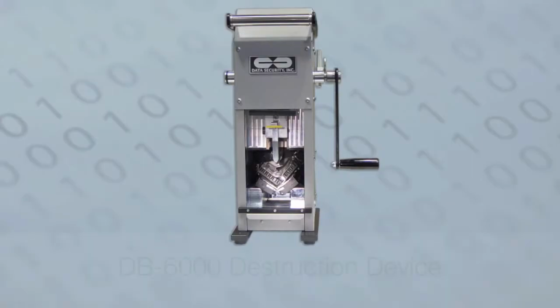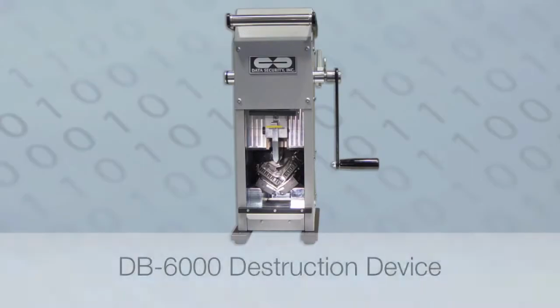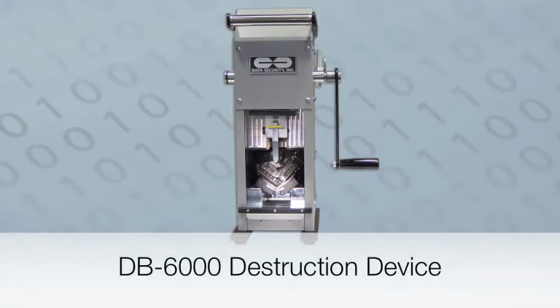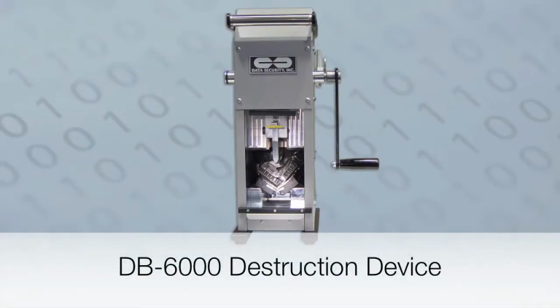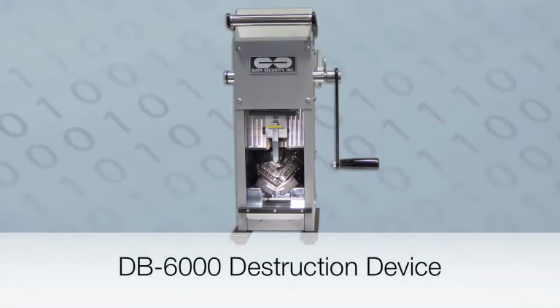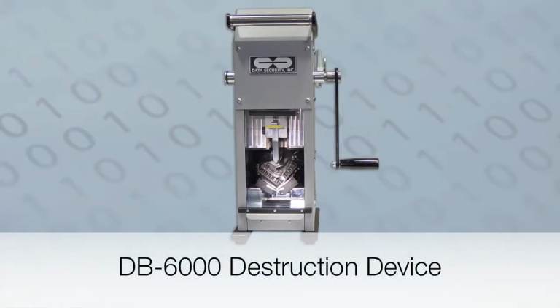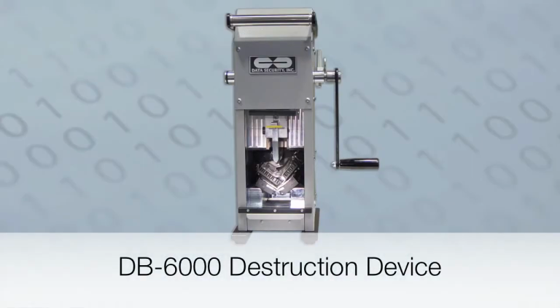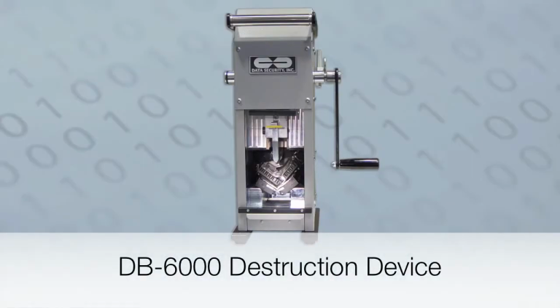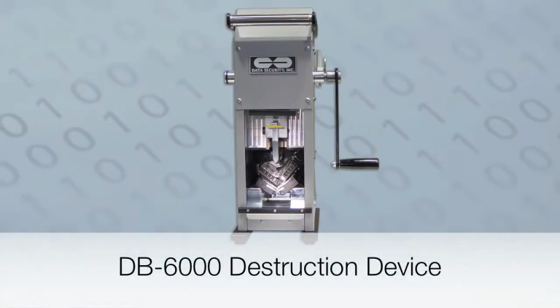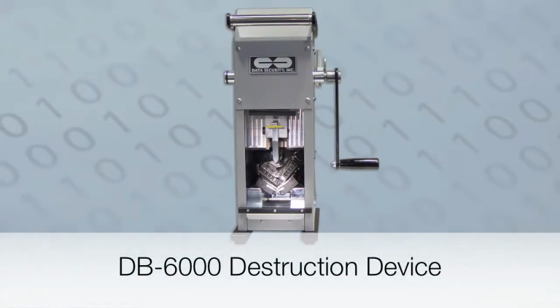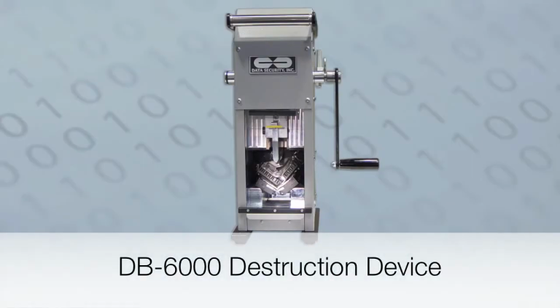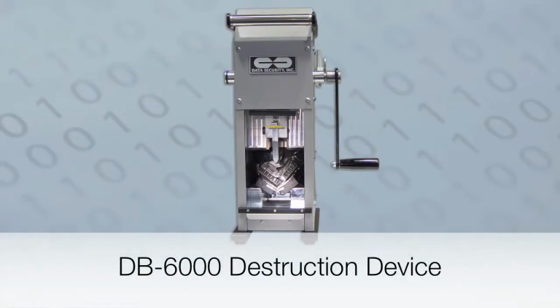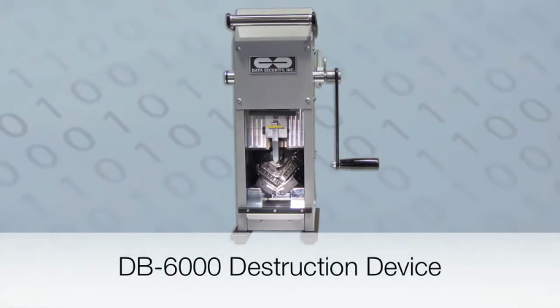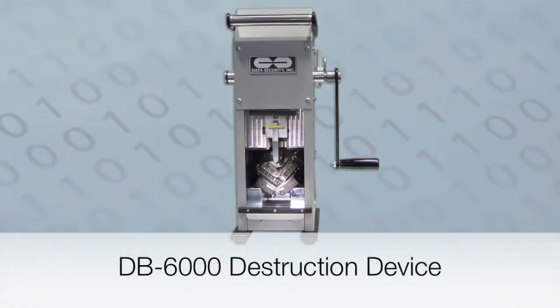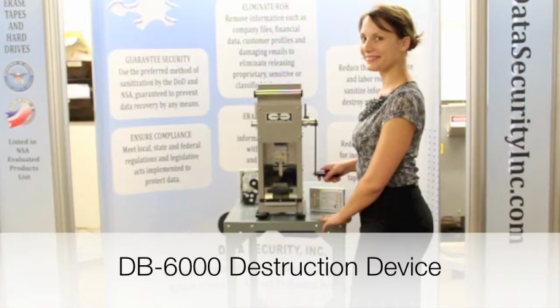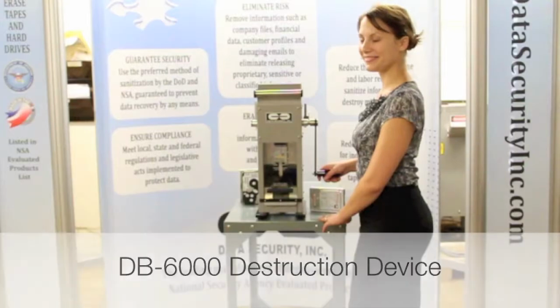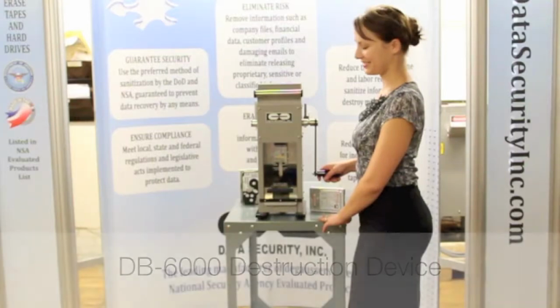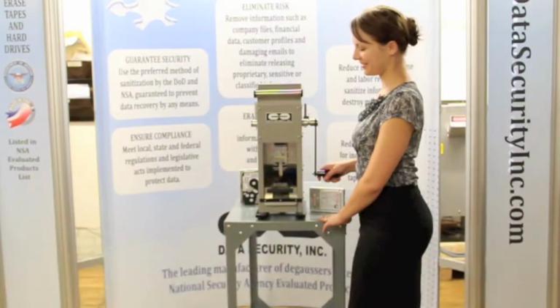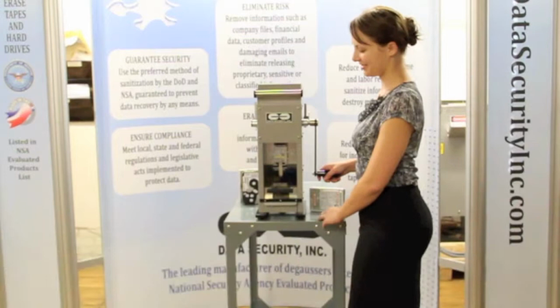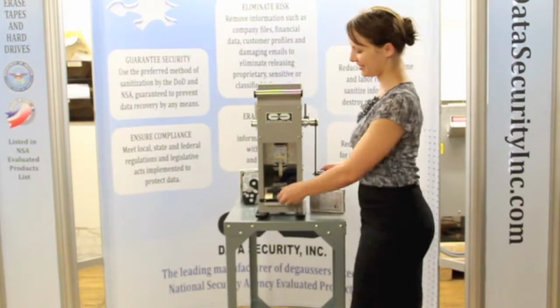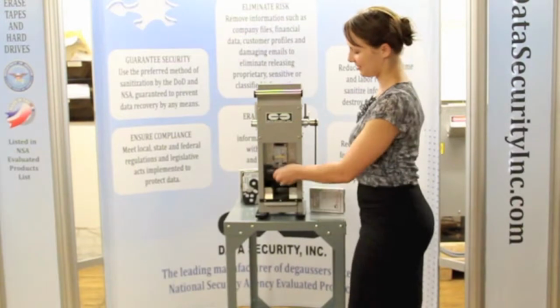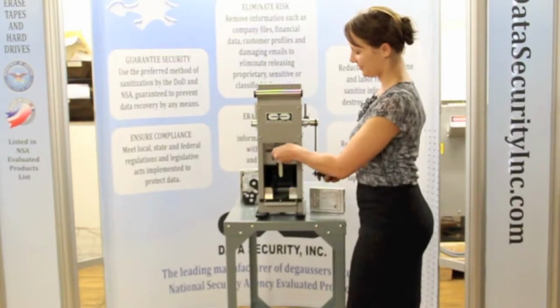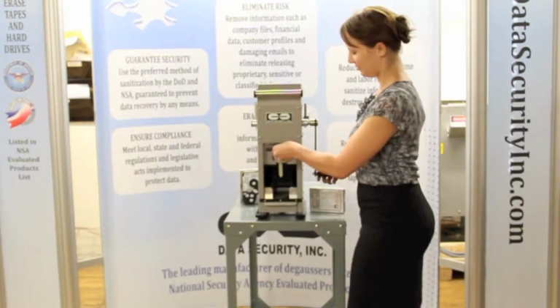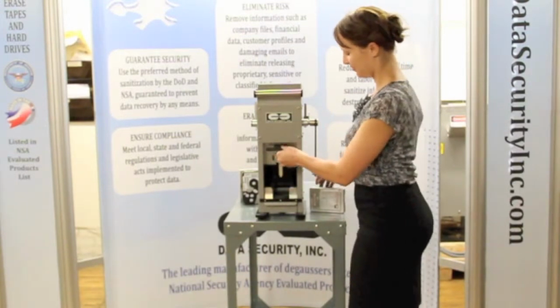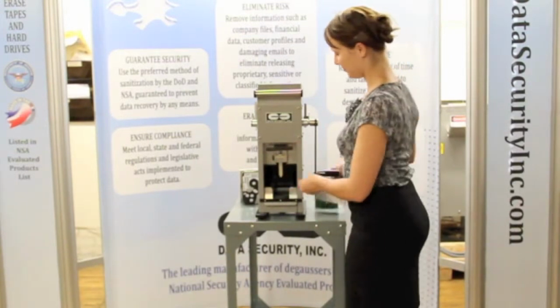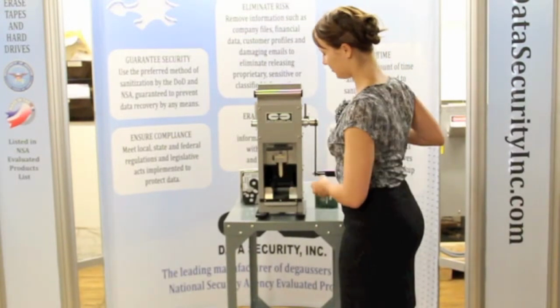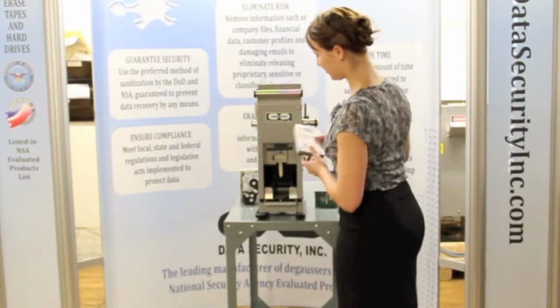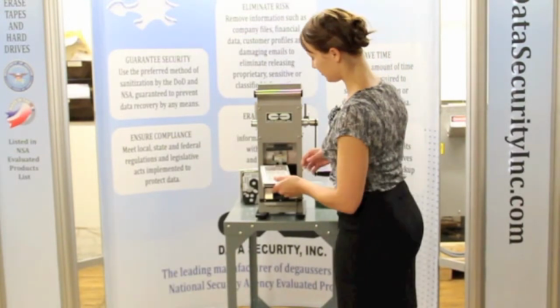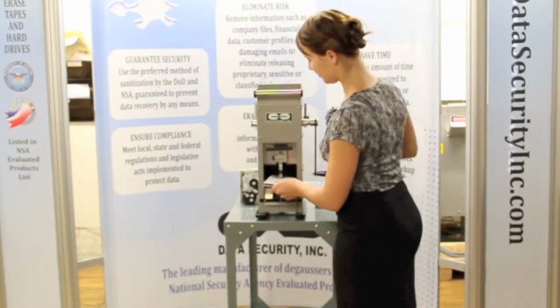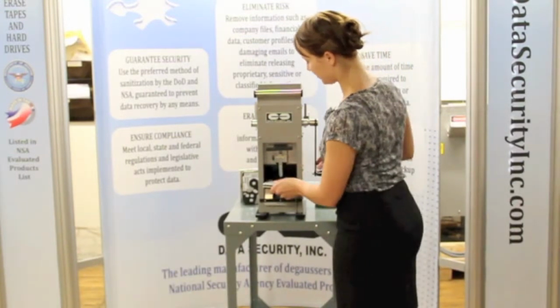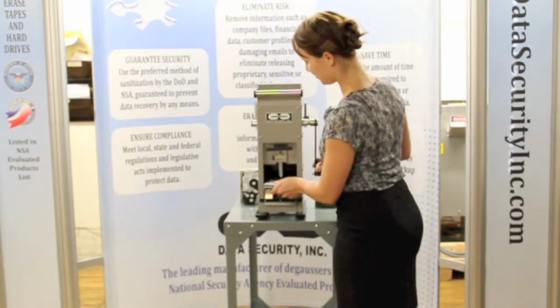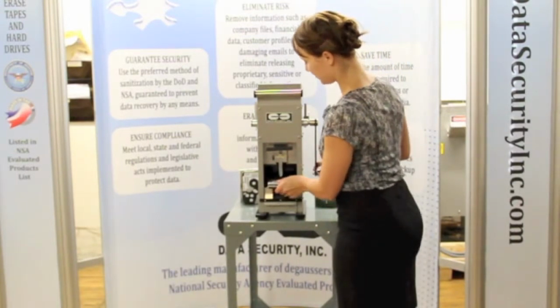The DB6000 destroys hard drives in seconds. Slide open the door, insert the media, and rotate the effortless handle.